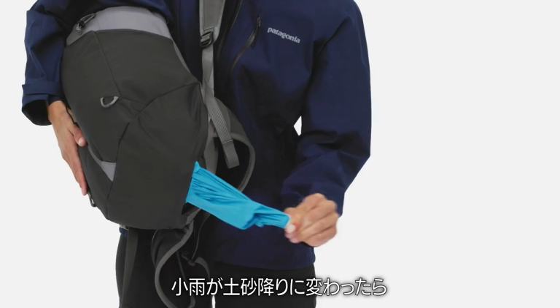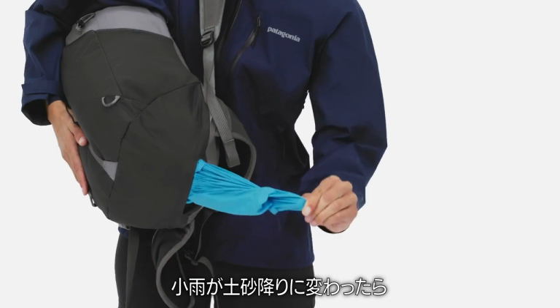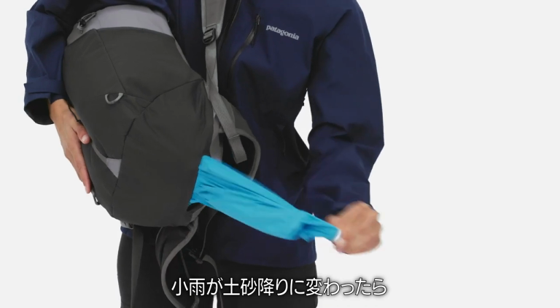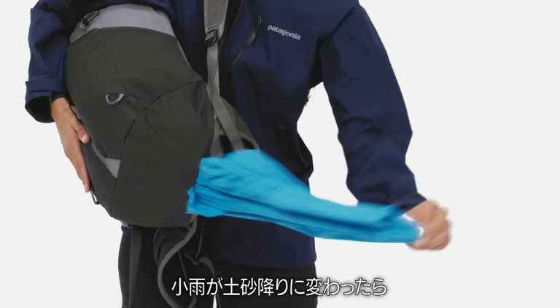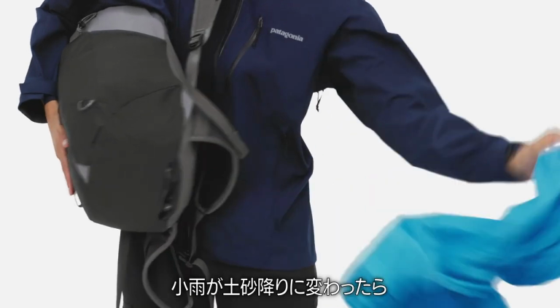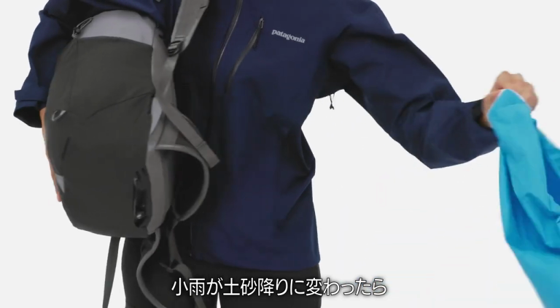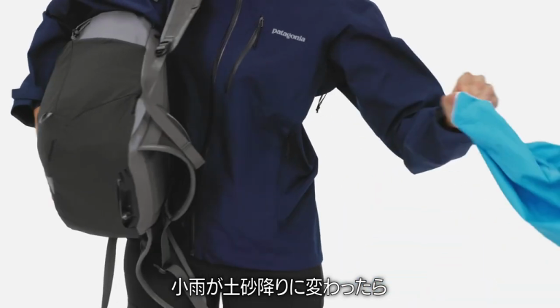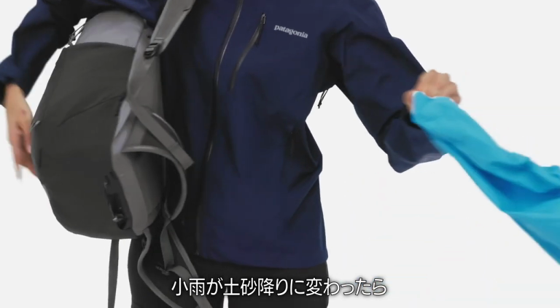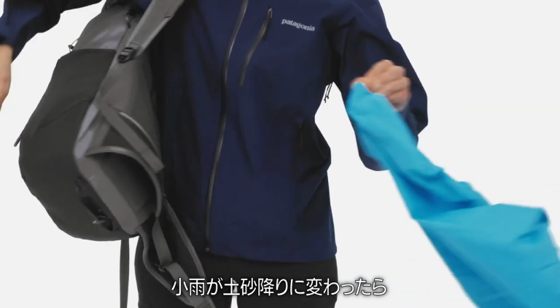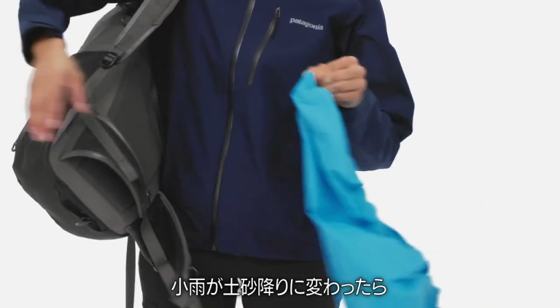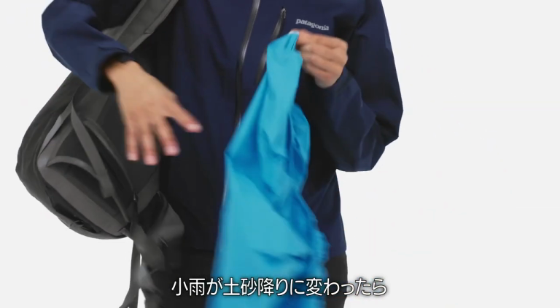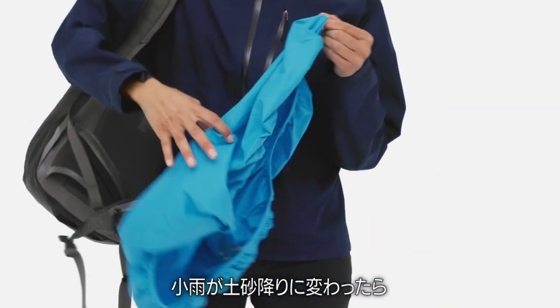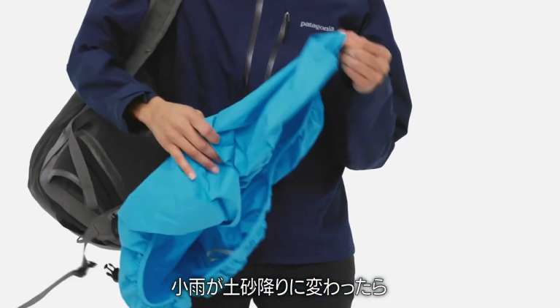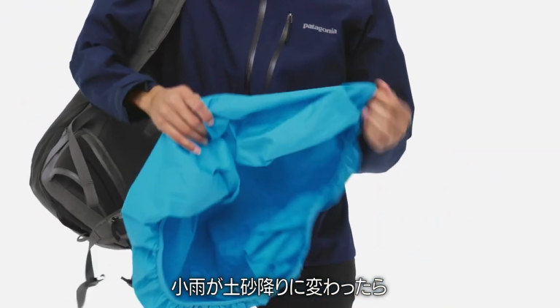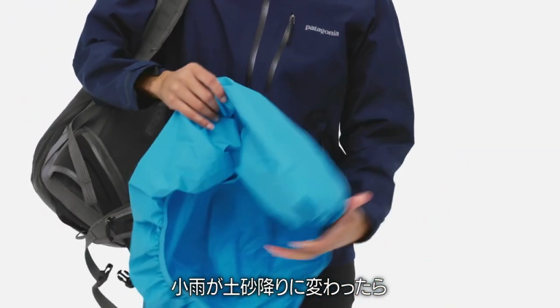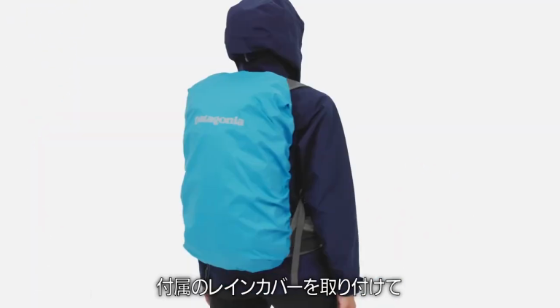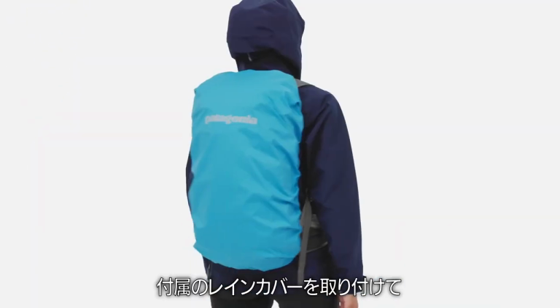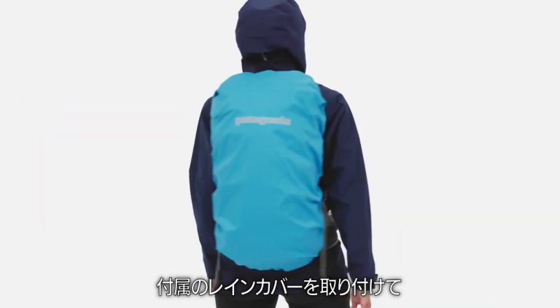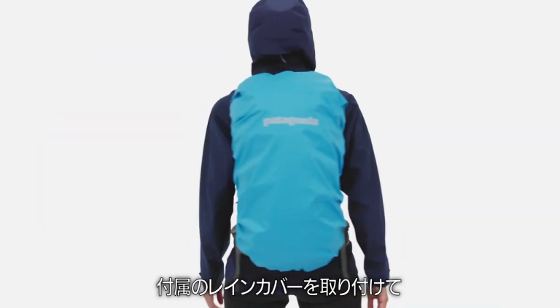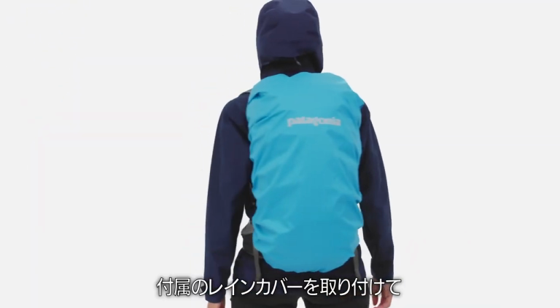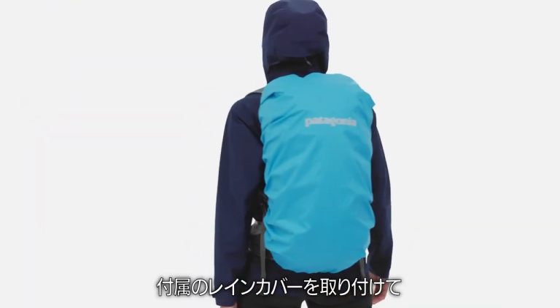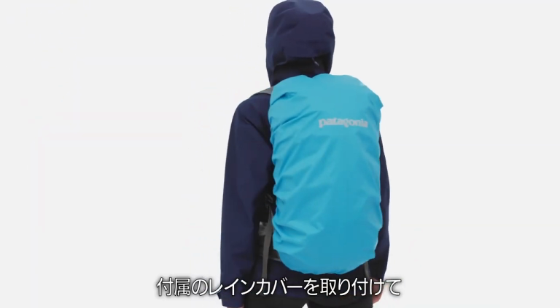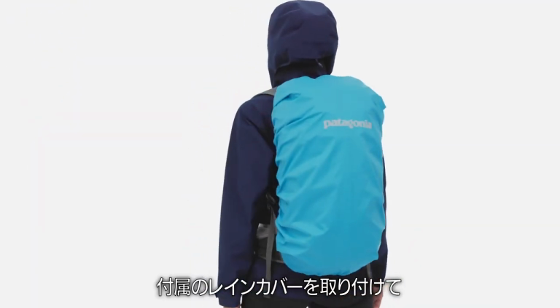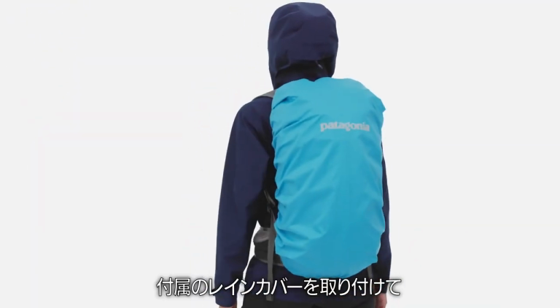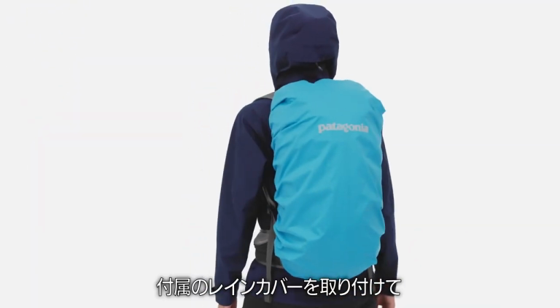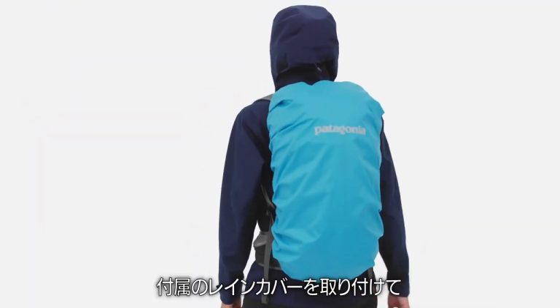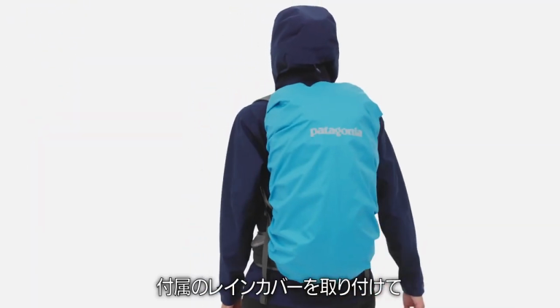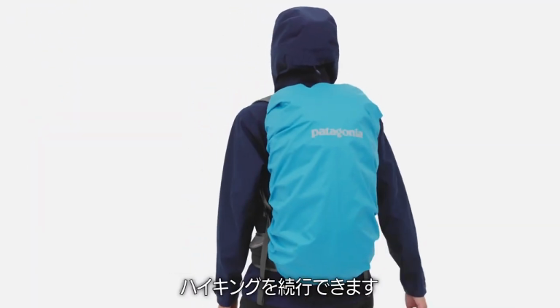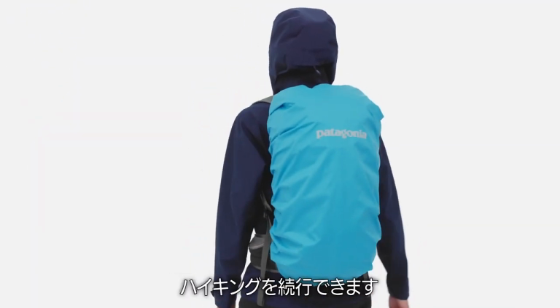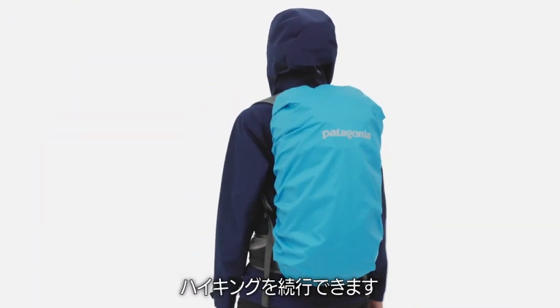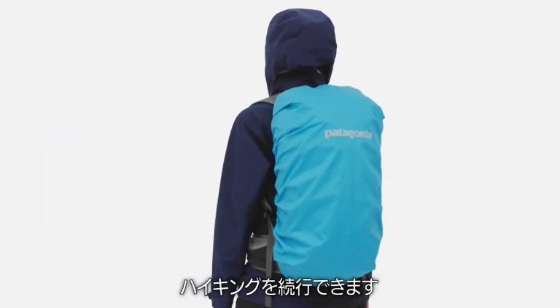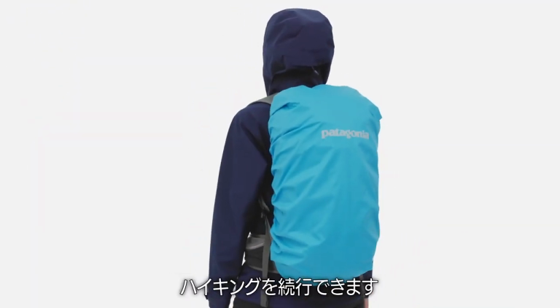When it goes from drizzling to dumping, attach the included rain cover and hike on.